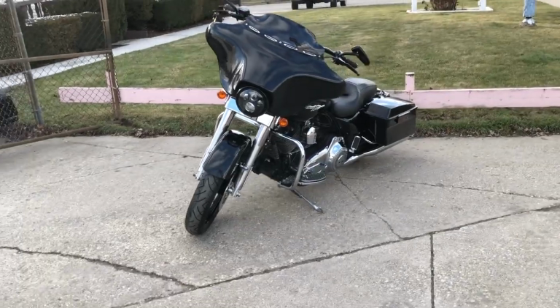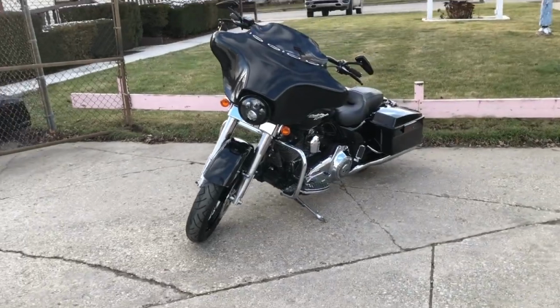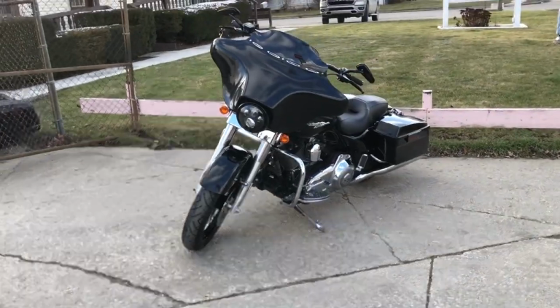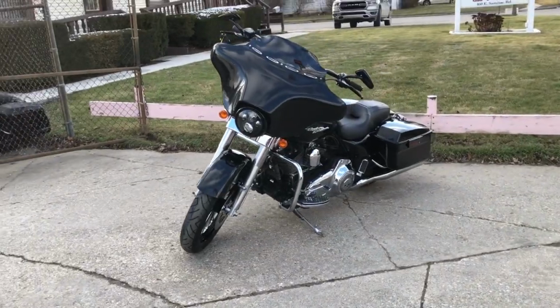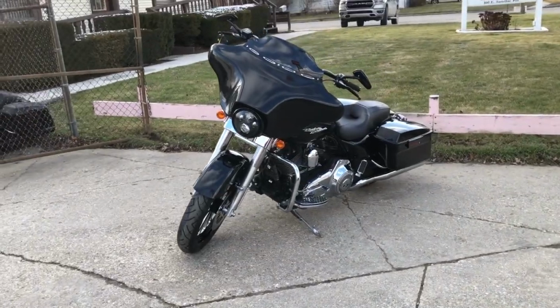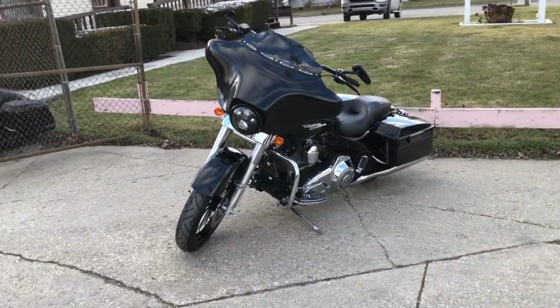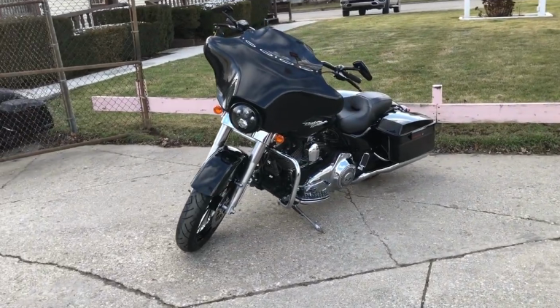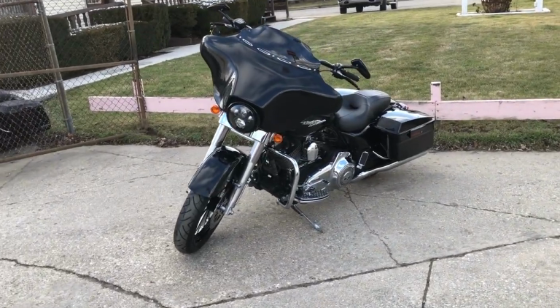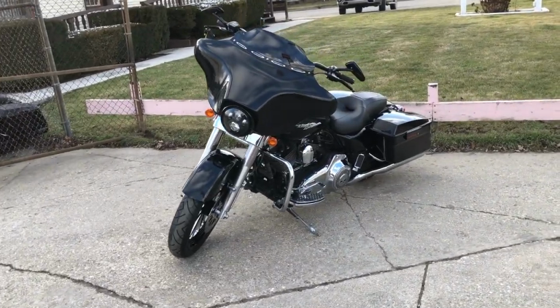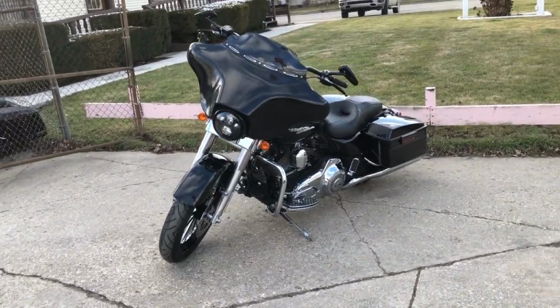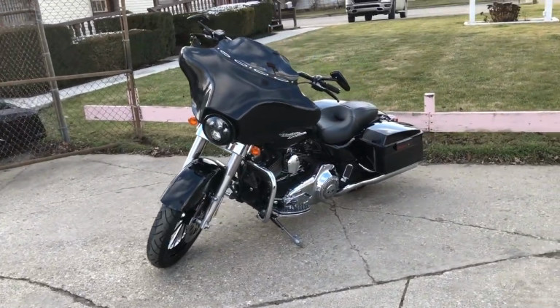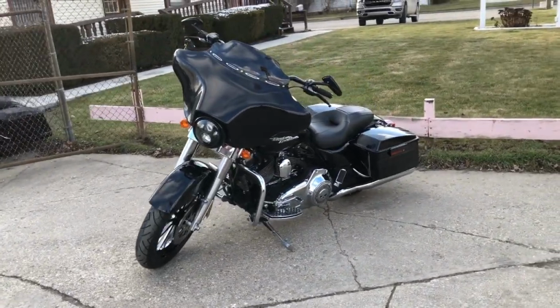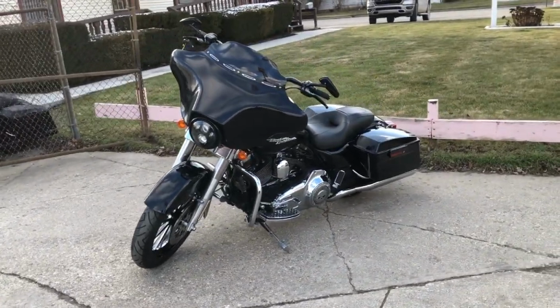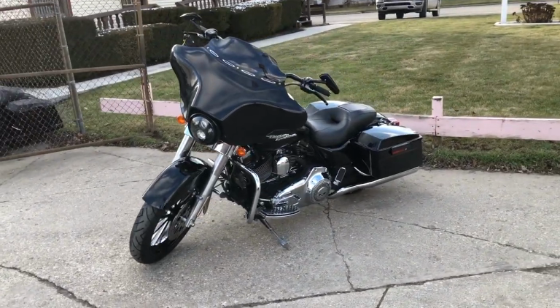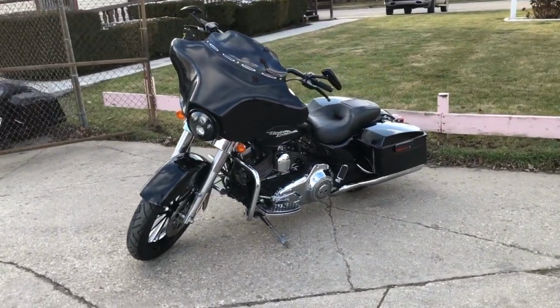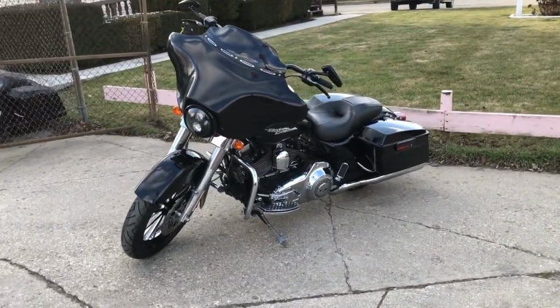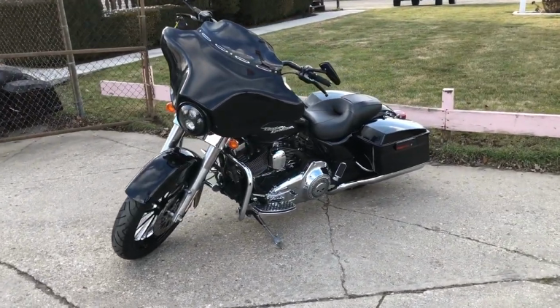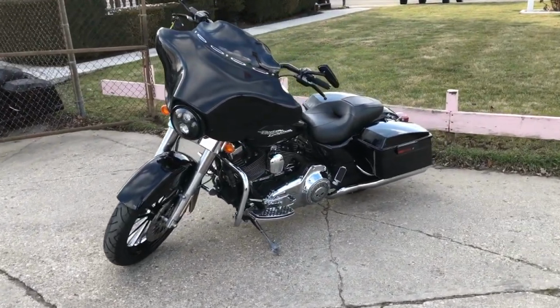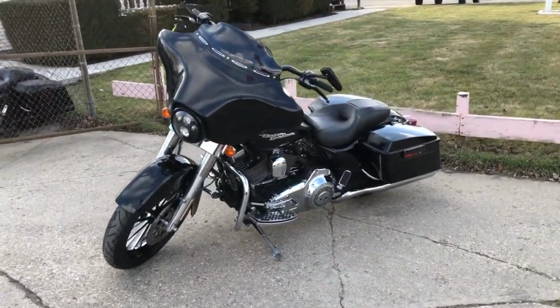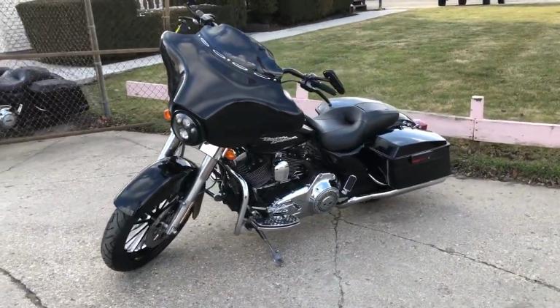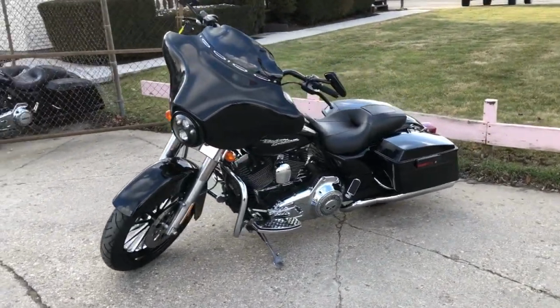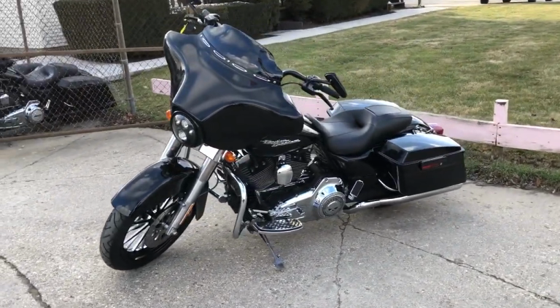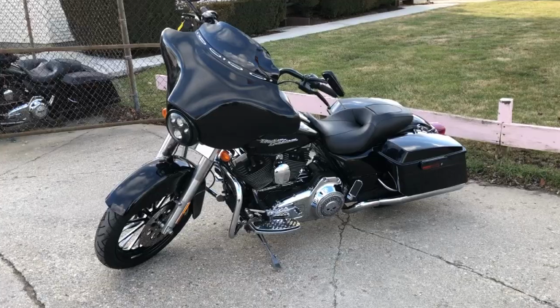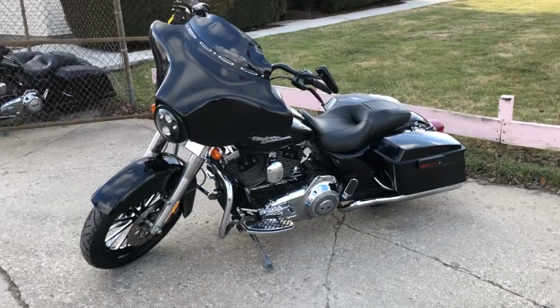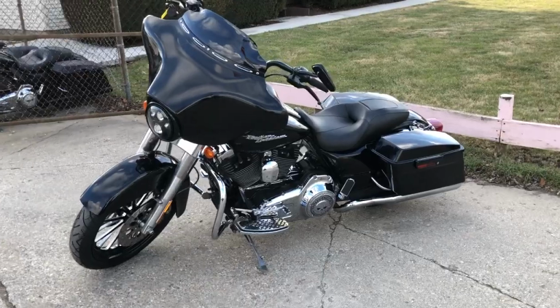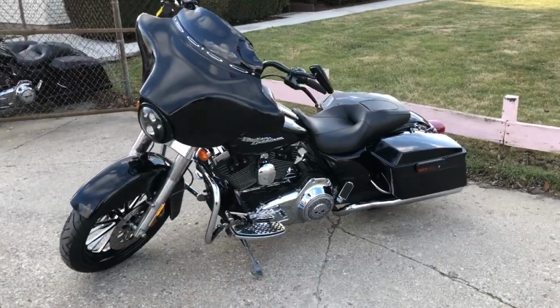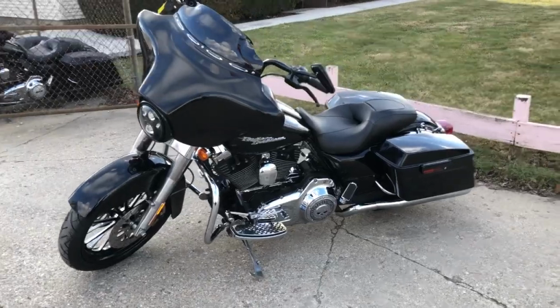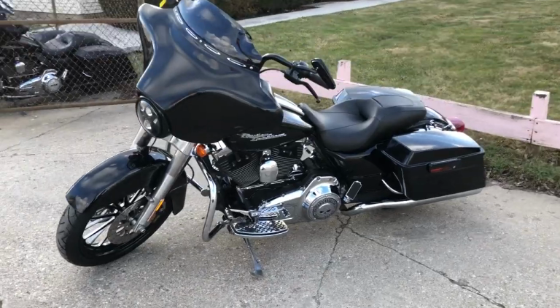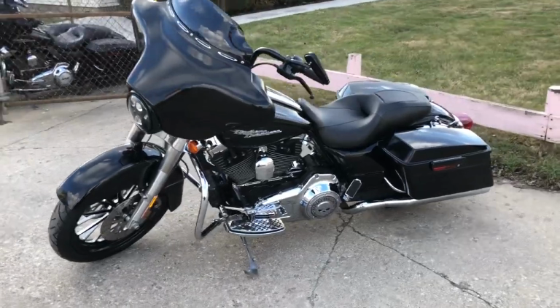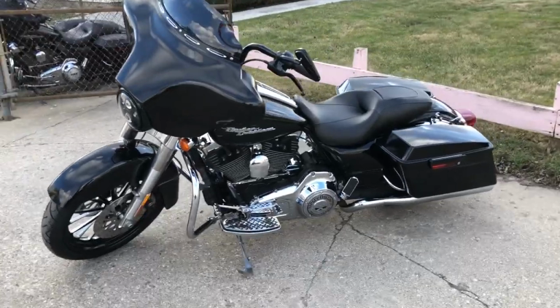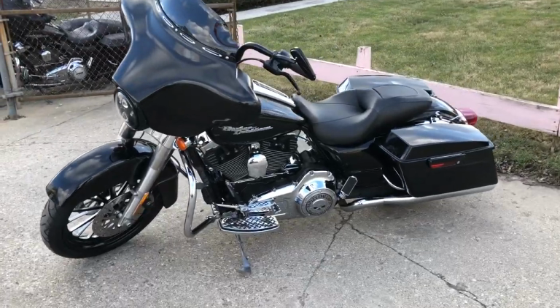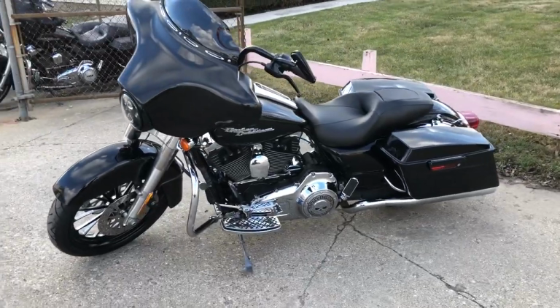Runs strong. Everything works — this thing doesn't need anything. Just serviced at the dealership. All the fluids have been changed. It's ready to ride. Come and get it.